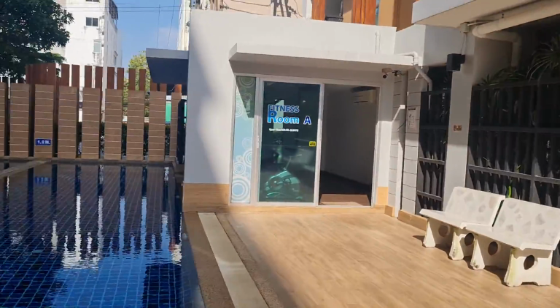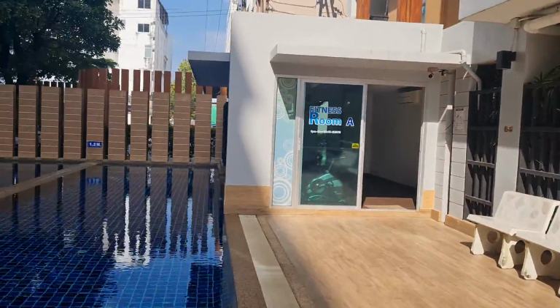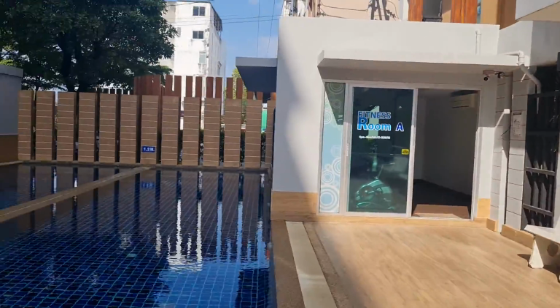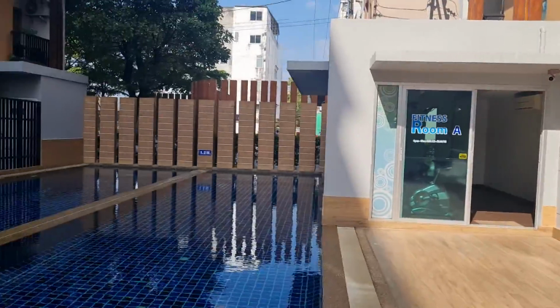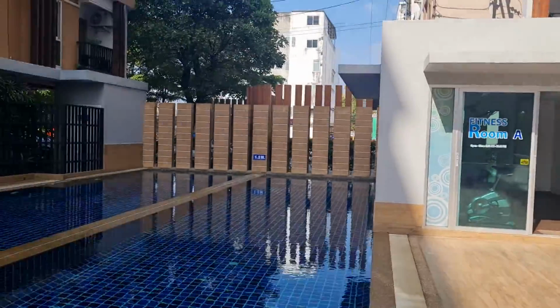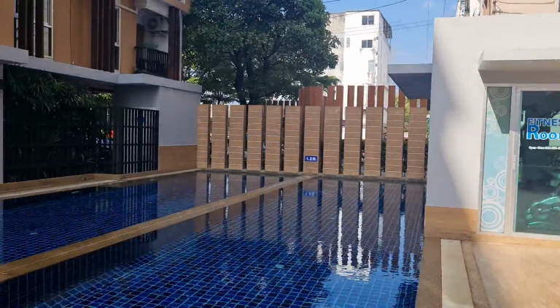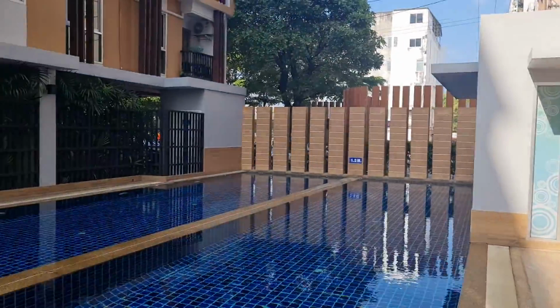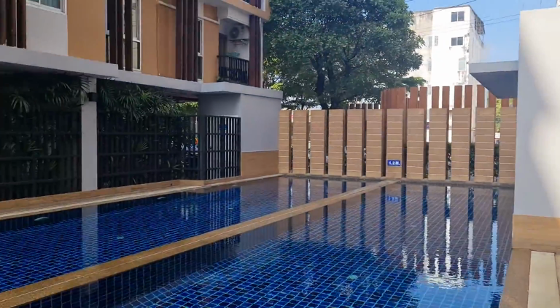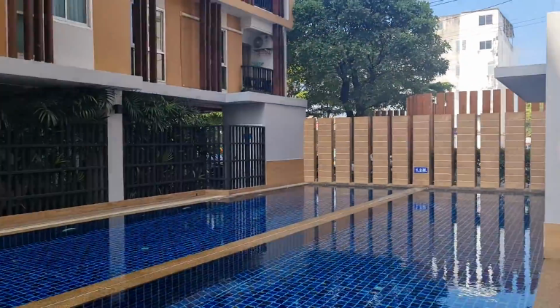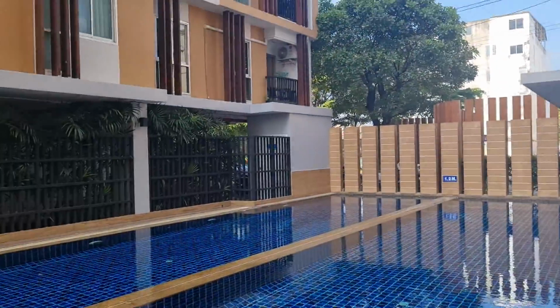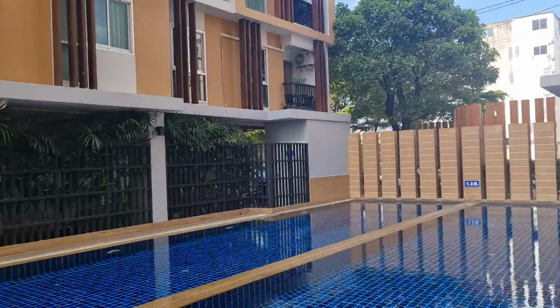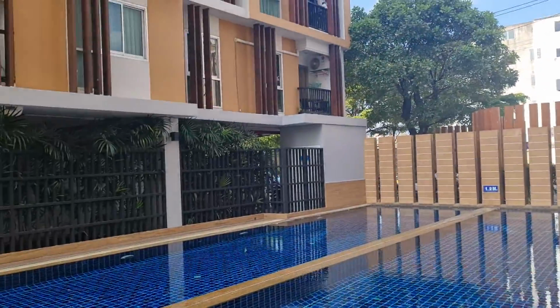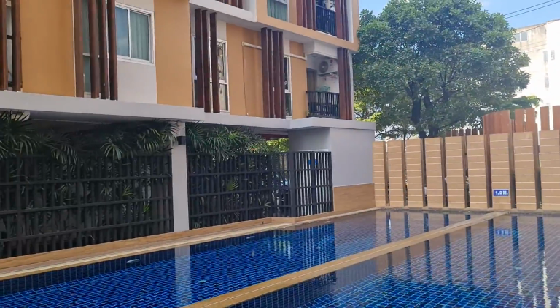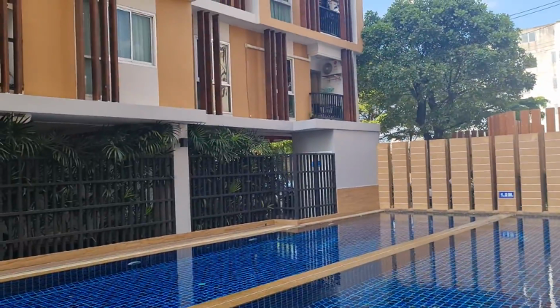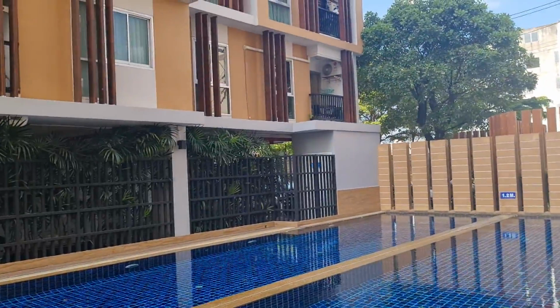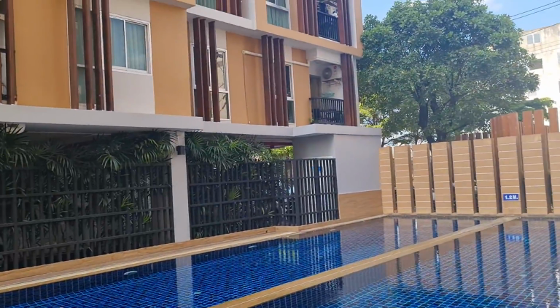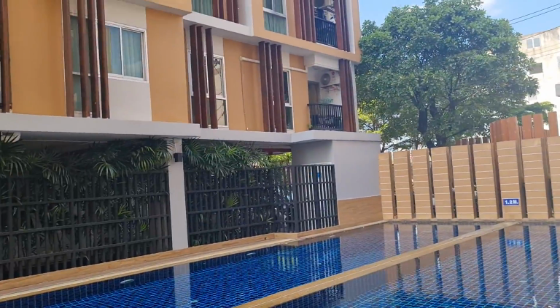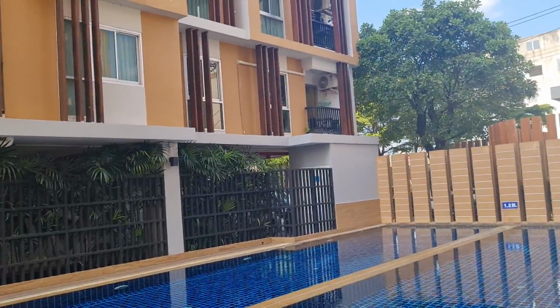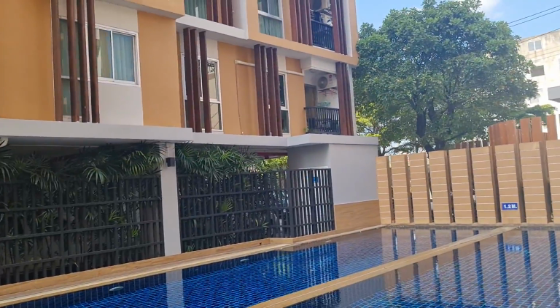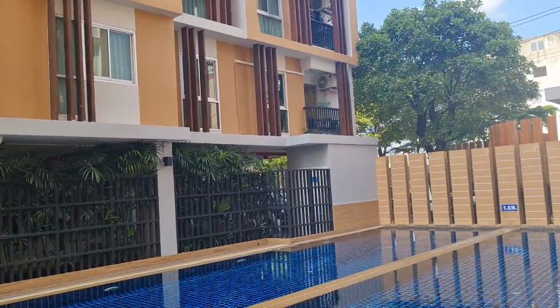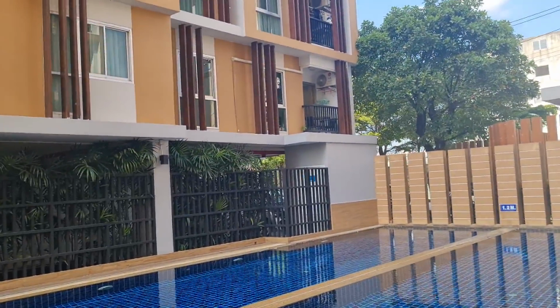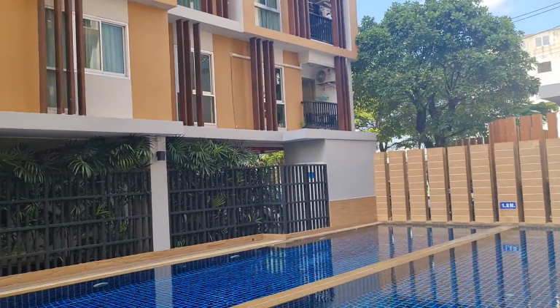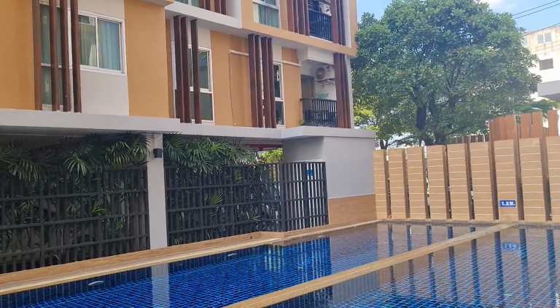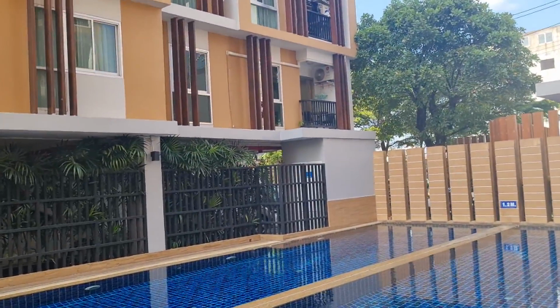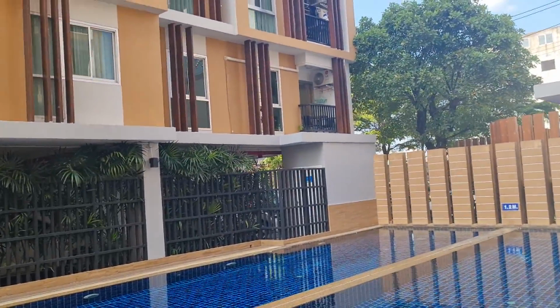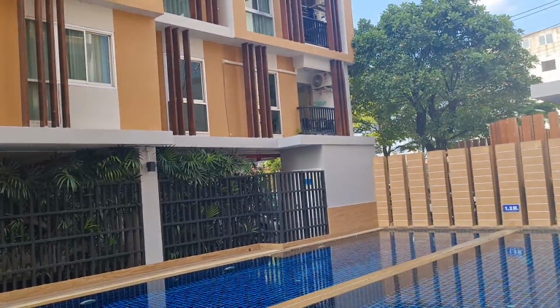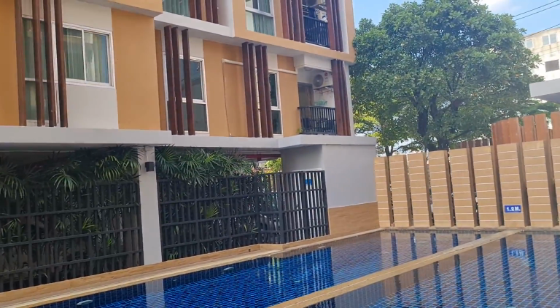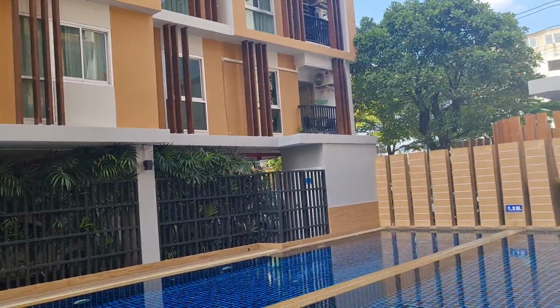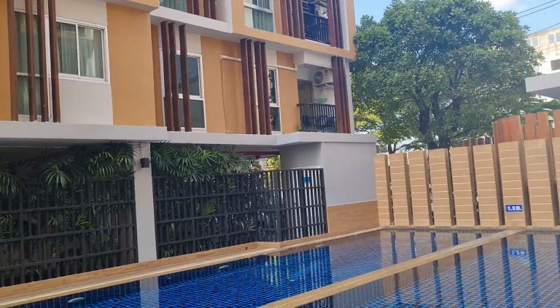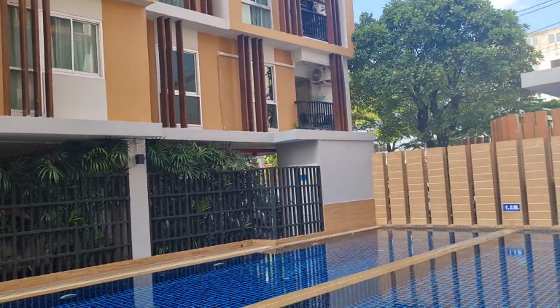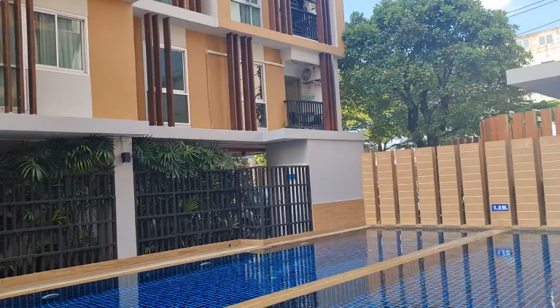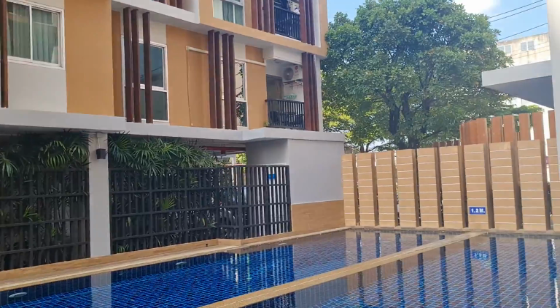That's the apartment right there on the first floor, and it's got a balcony overlooking the pool.